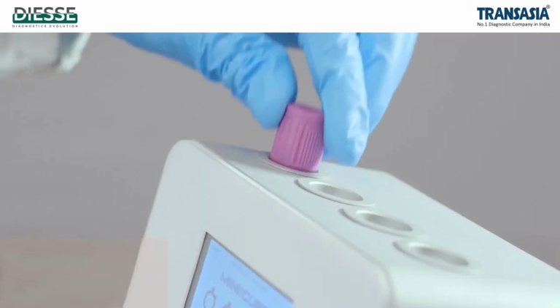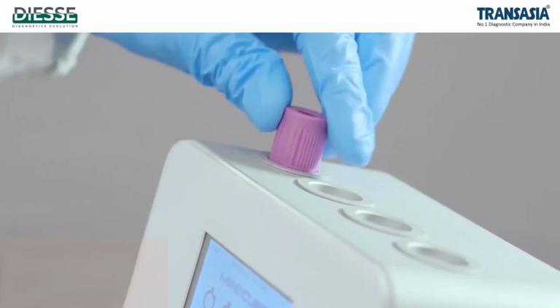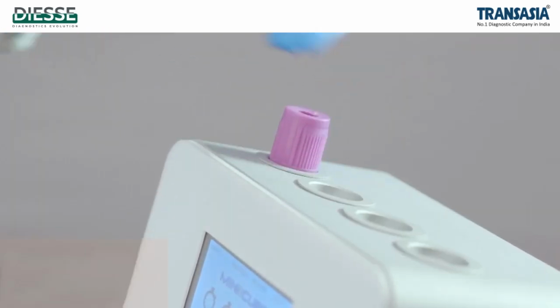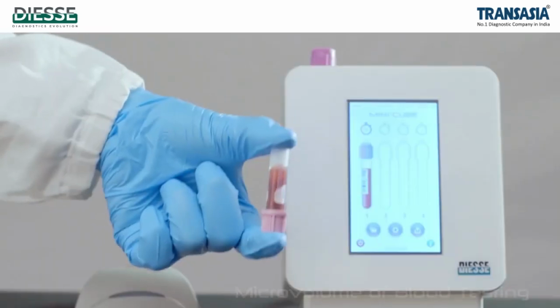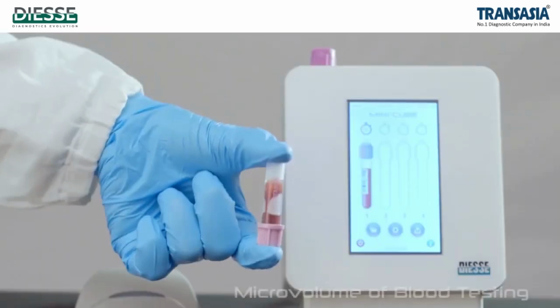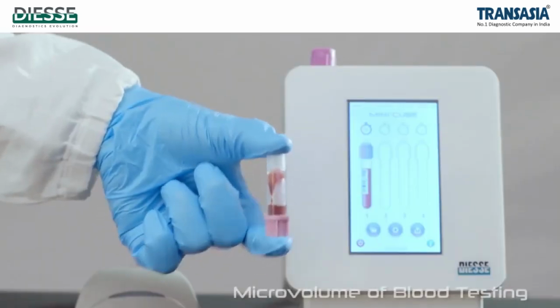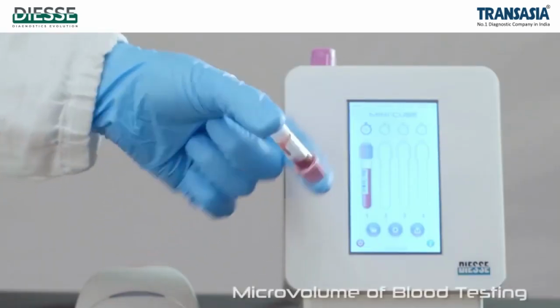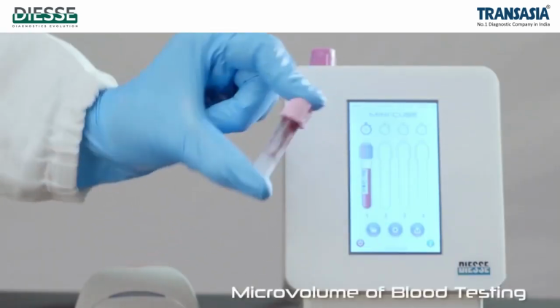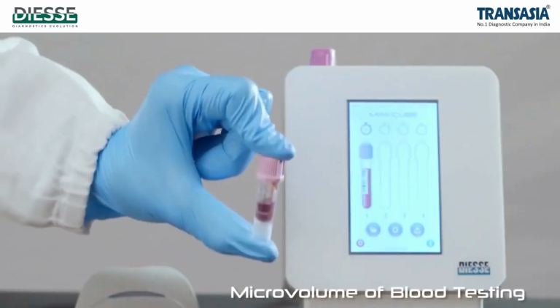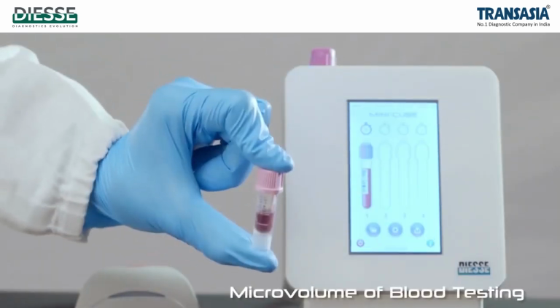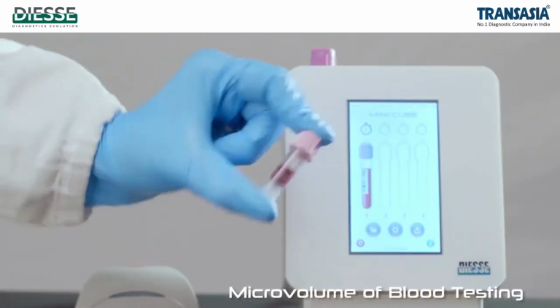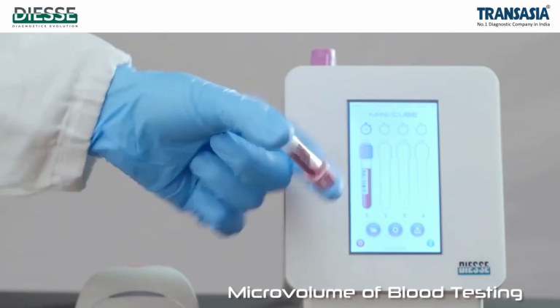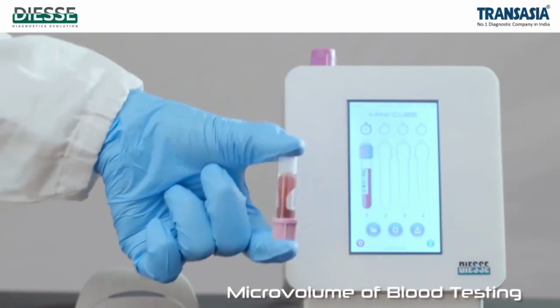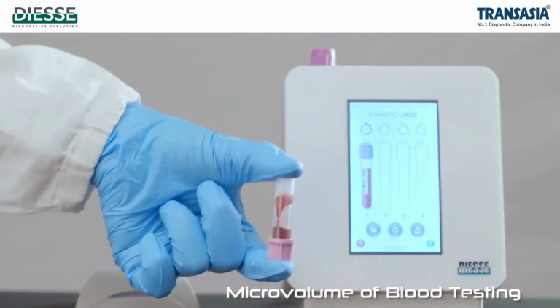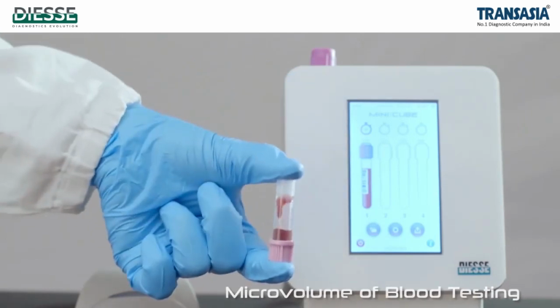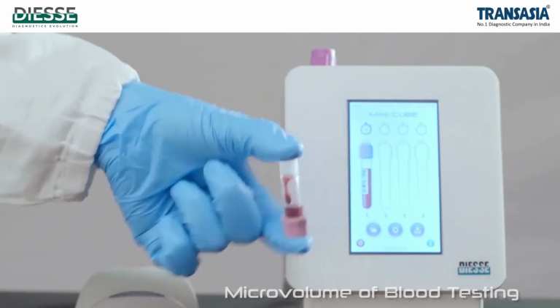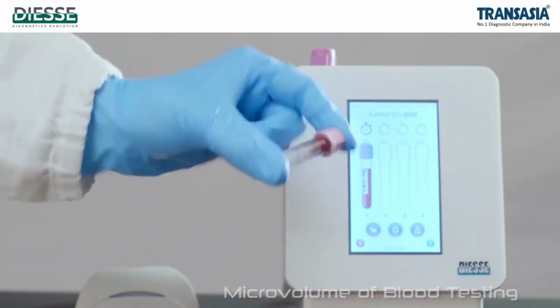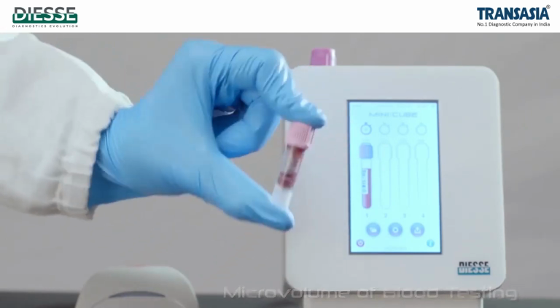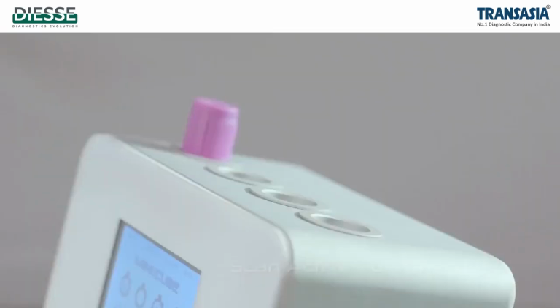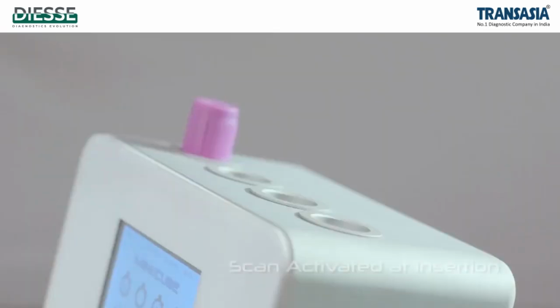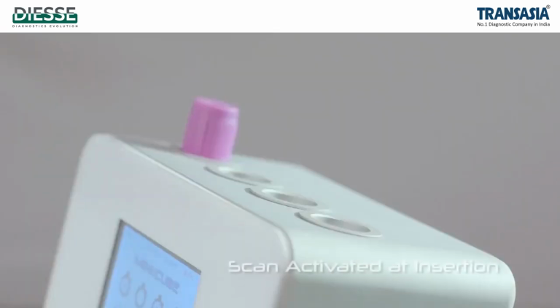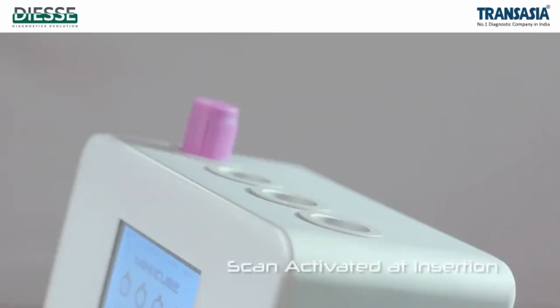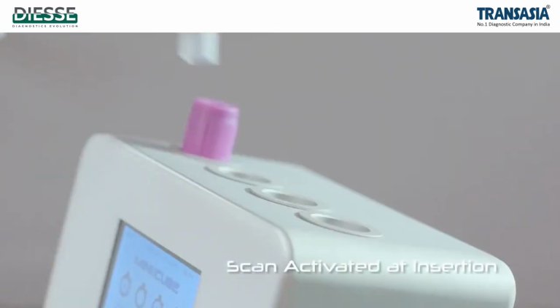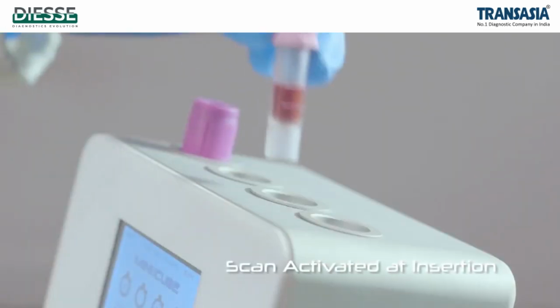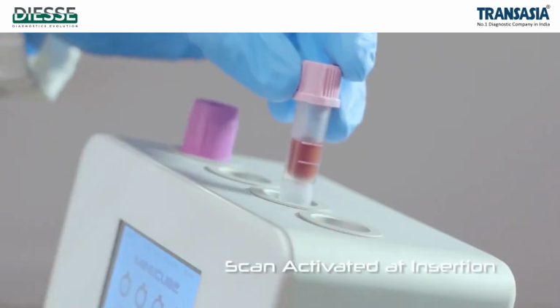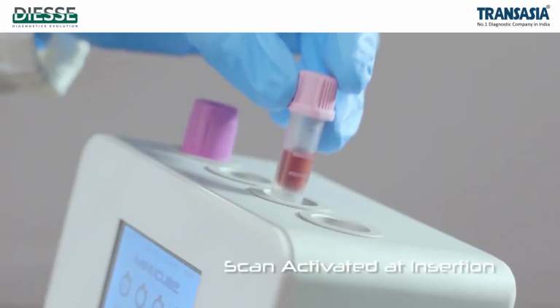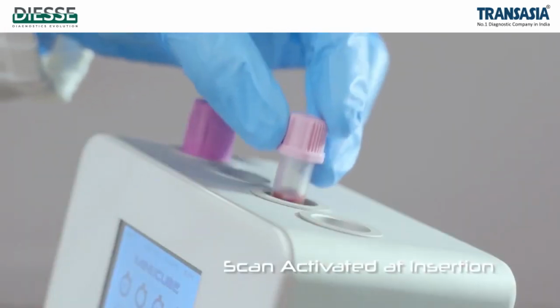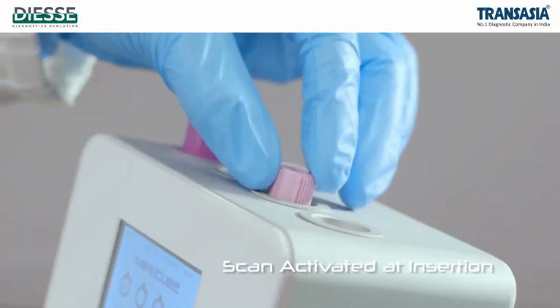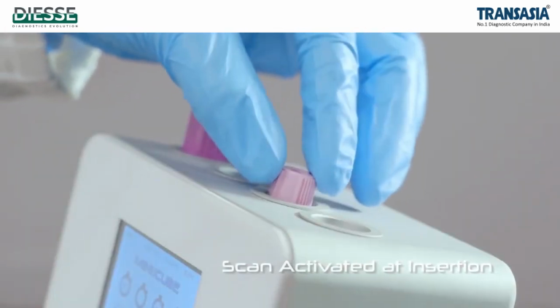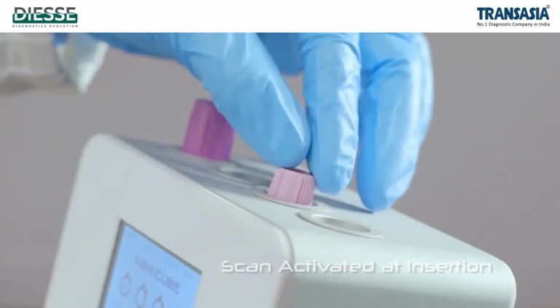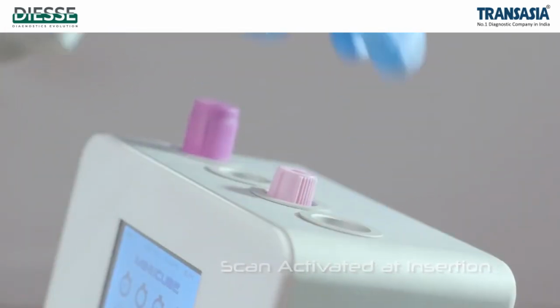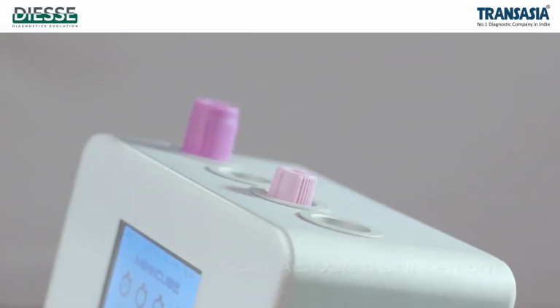The test is performed on closed tubes with no transfer of blood, for greater safety of the operator.